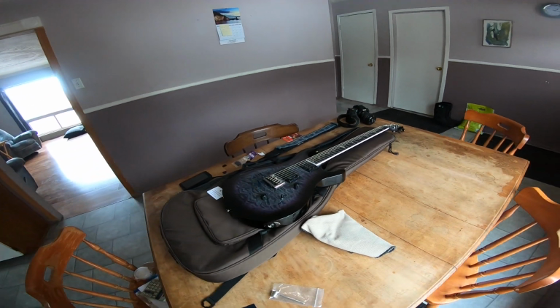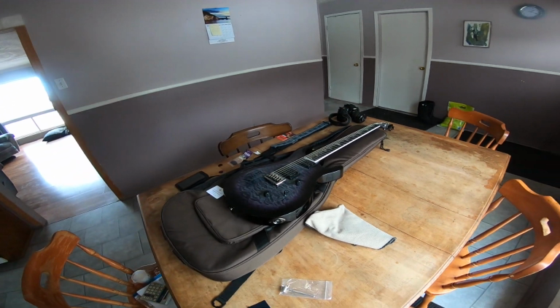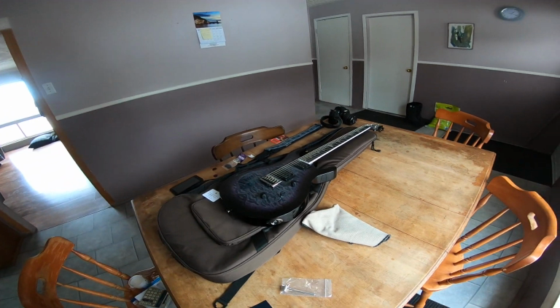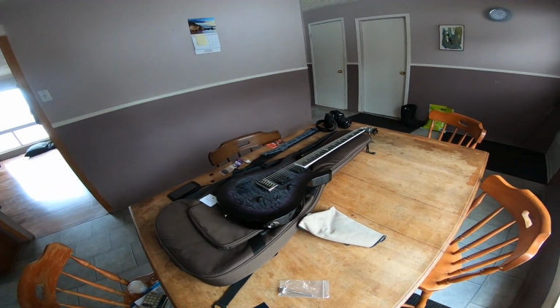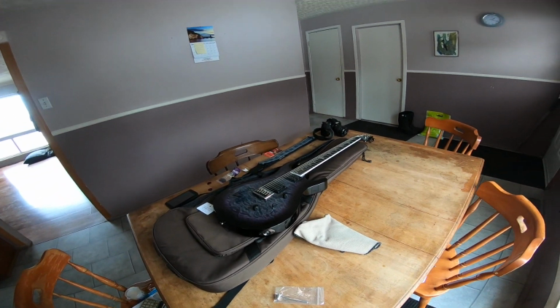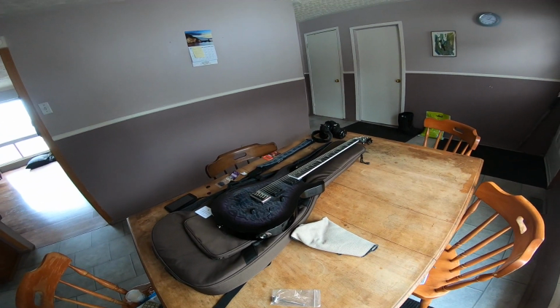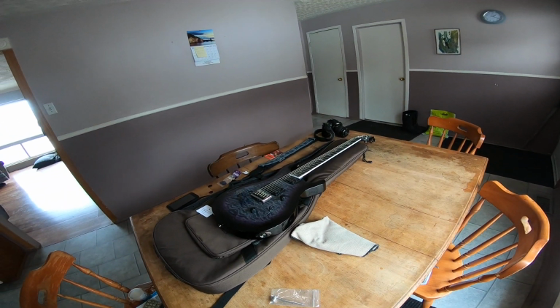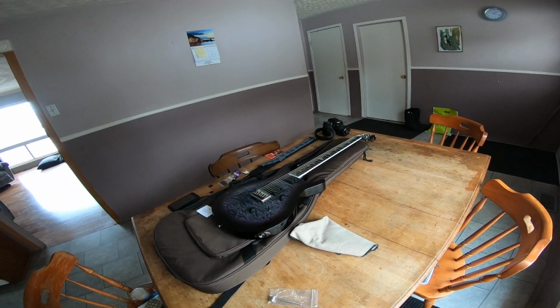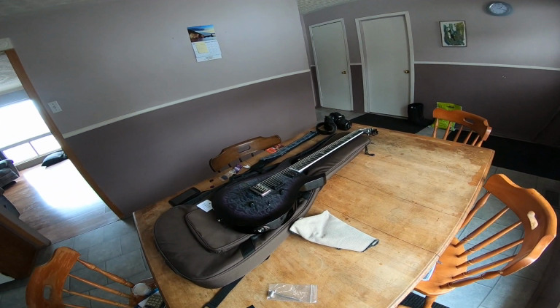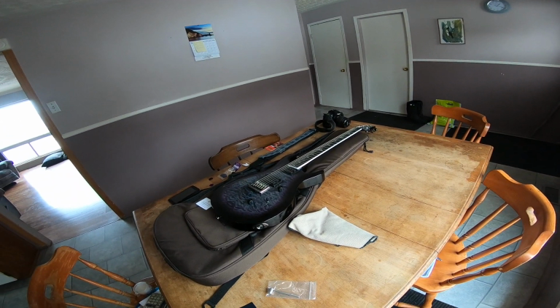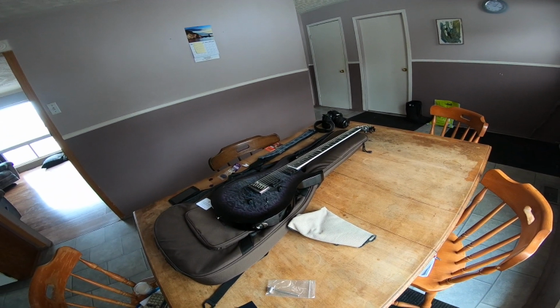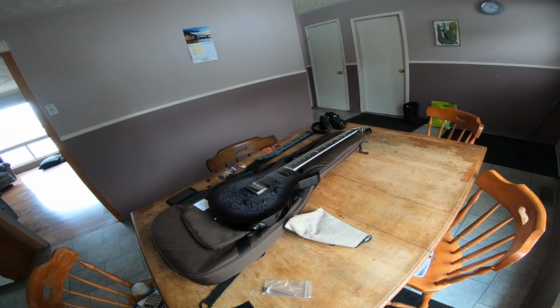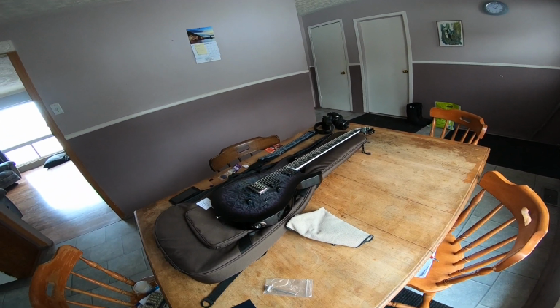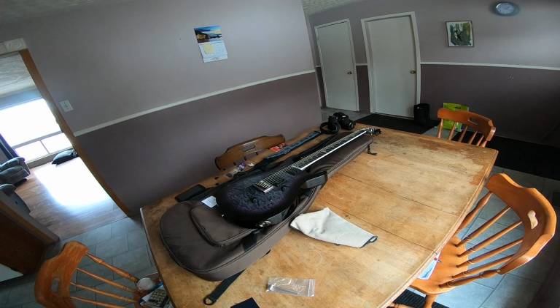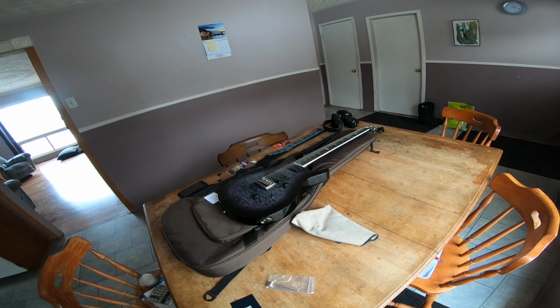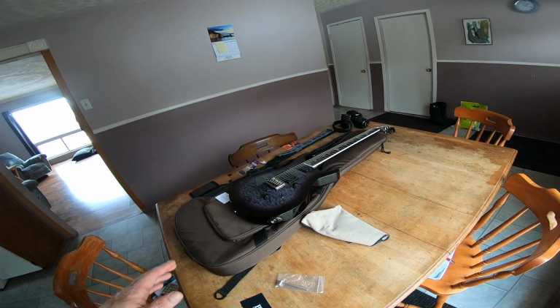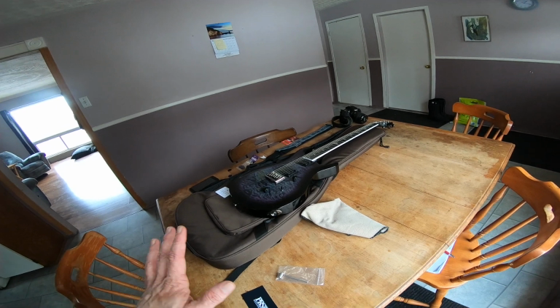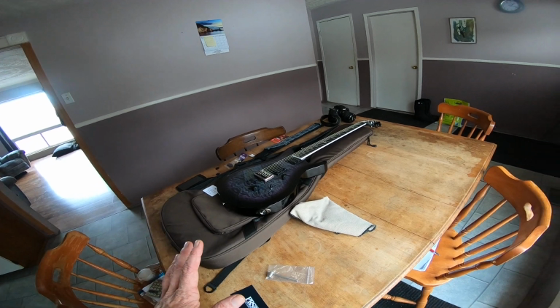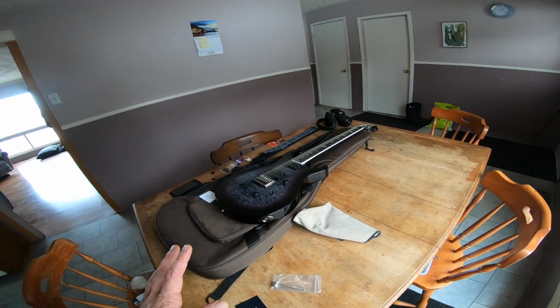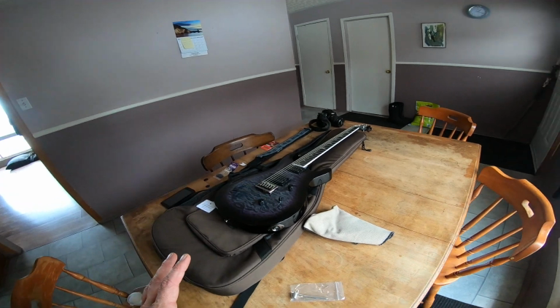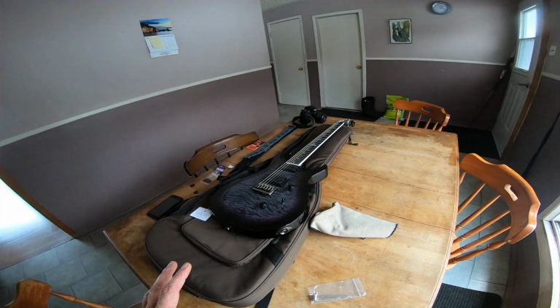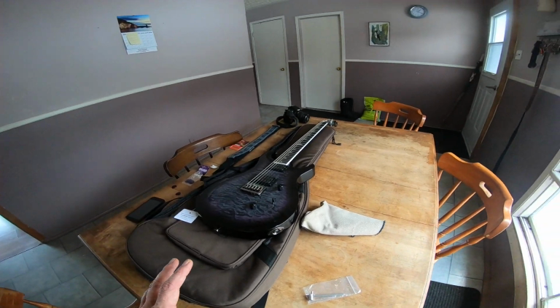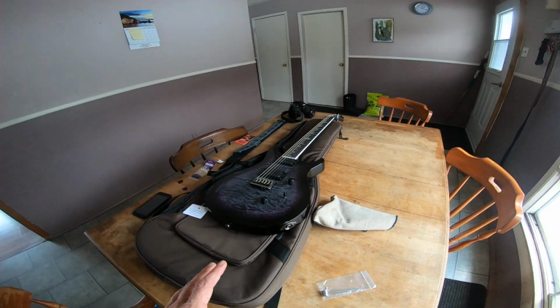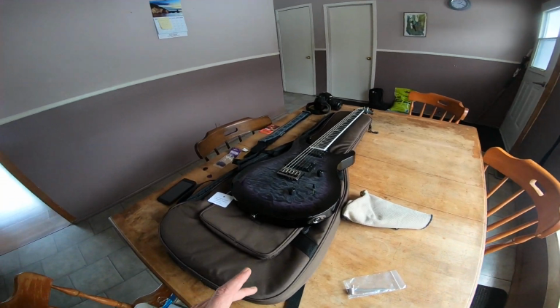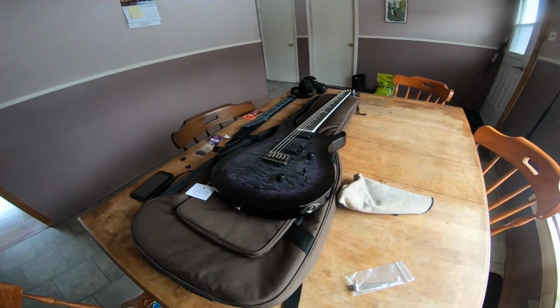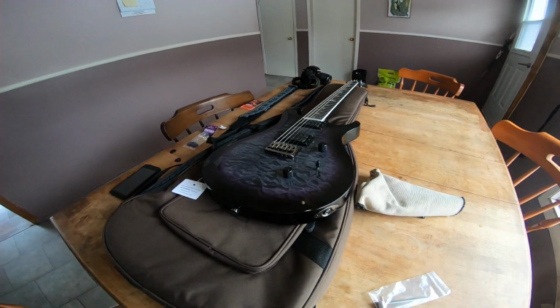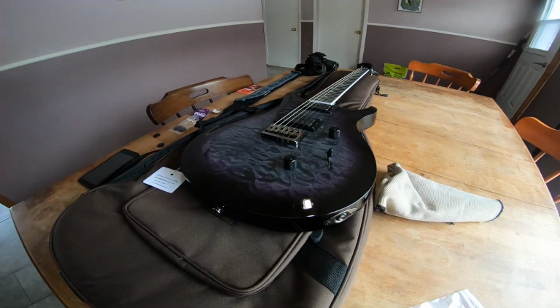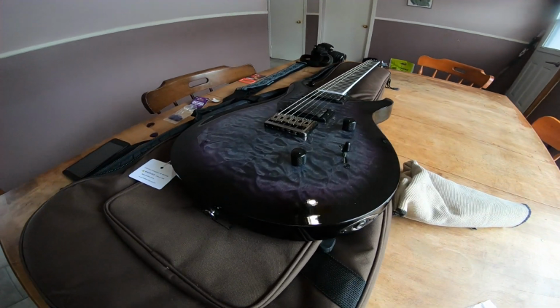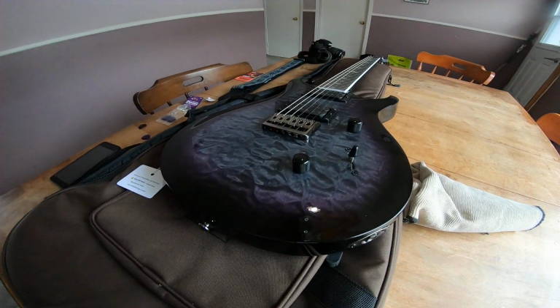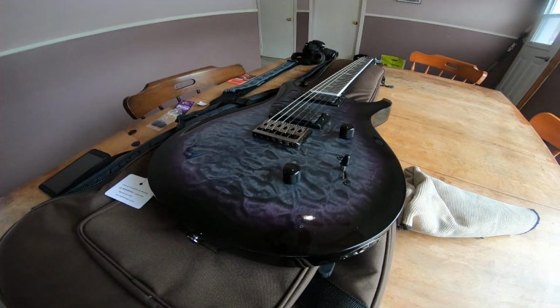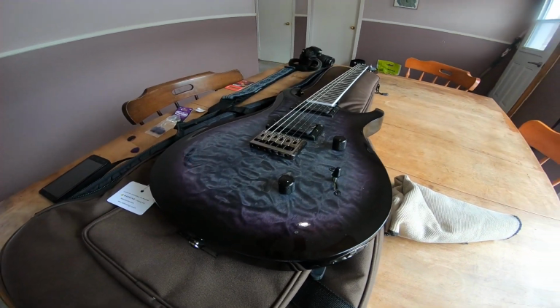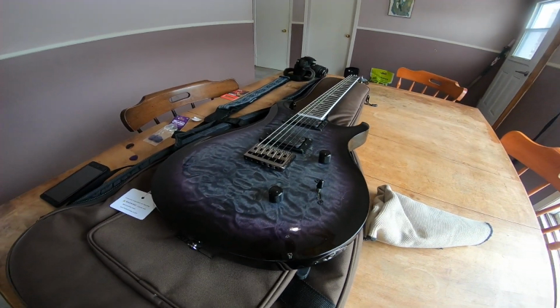Now I said in the previous video that this guitar wasn't perfect — and it isn't. Okay, it looks perfect. I mean, look at it — it's gorgeous.